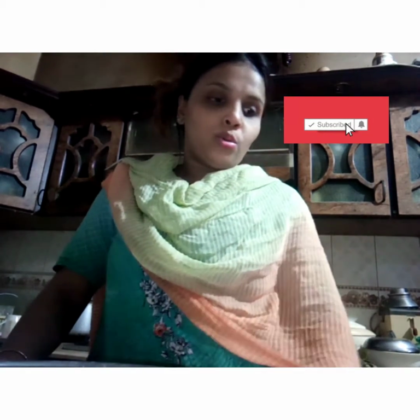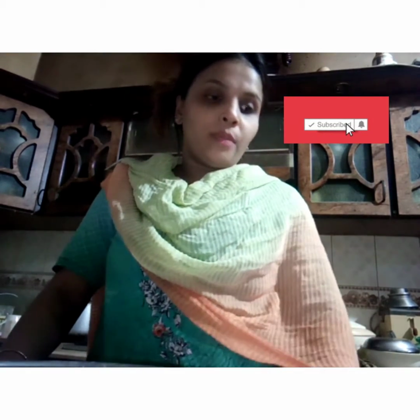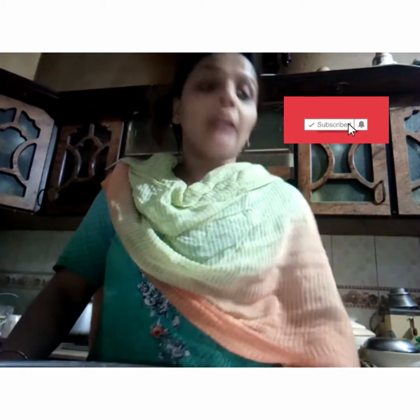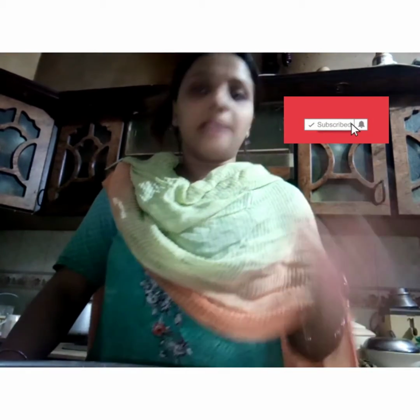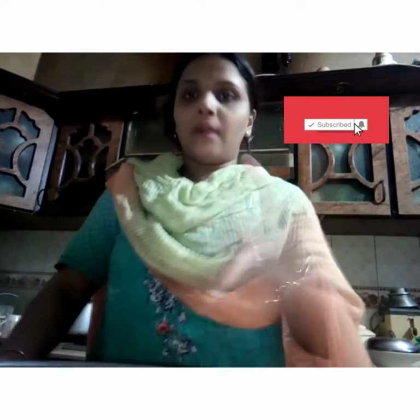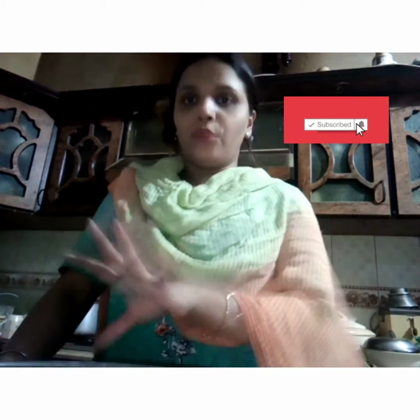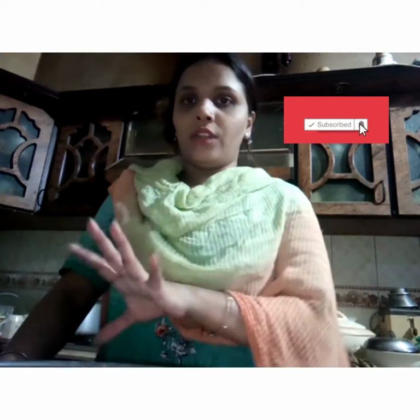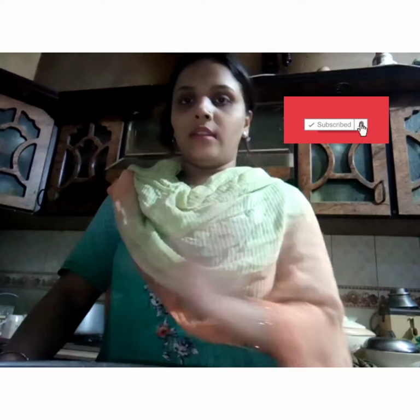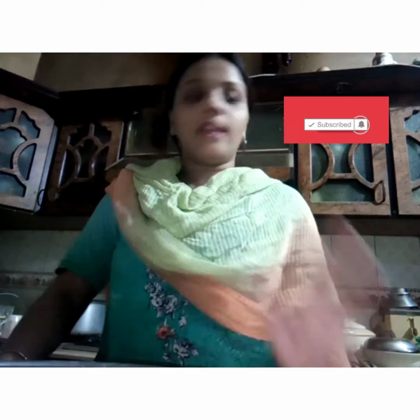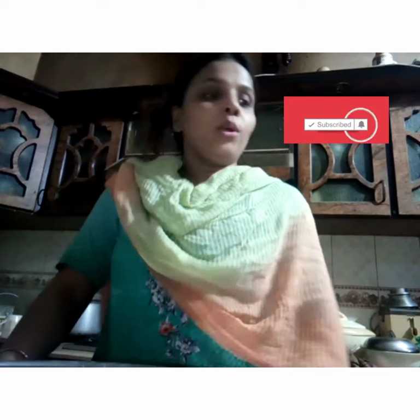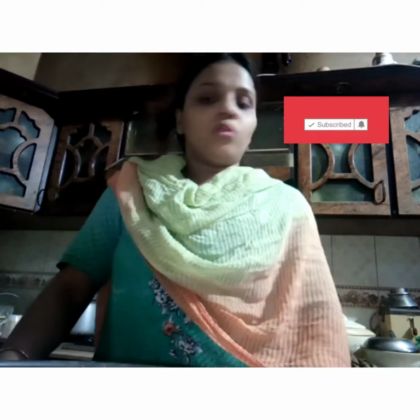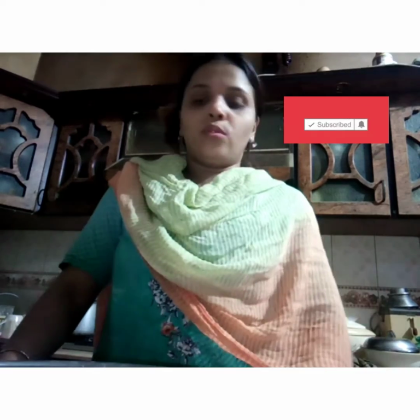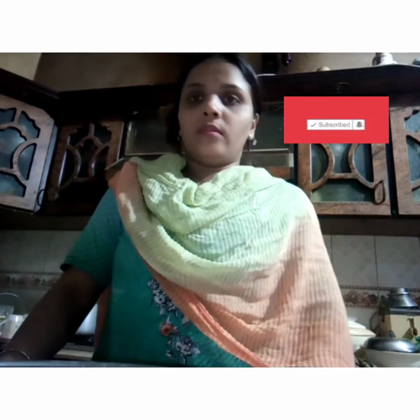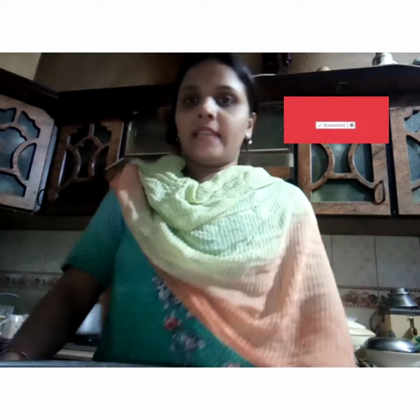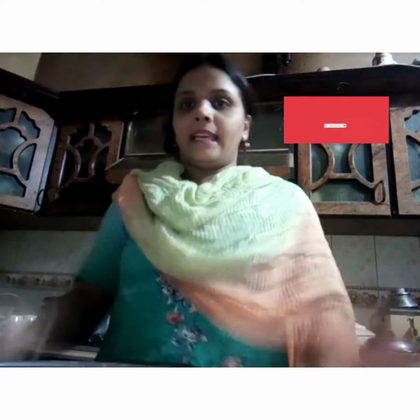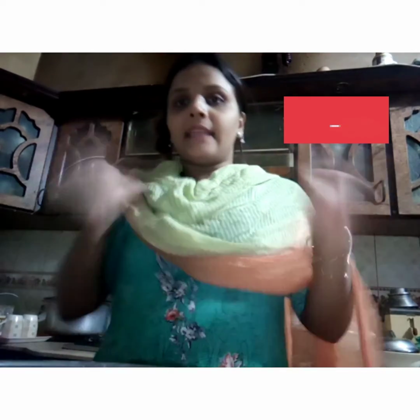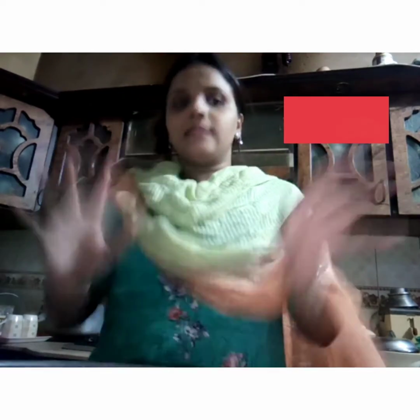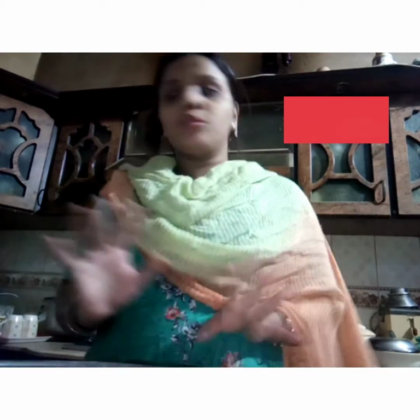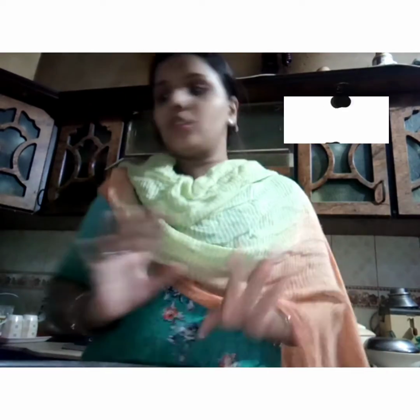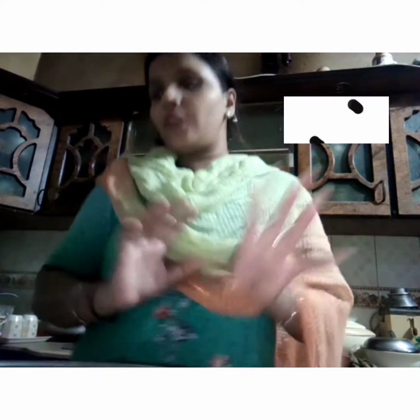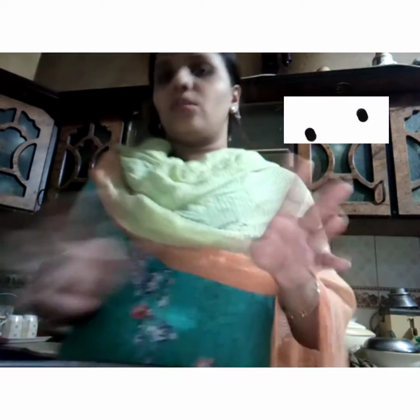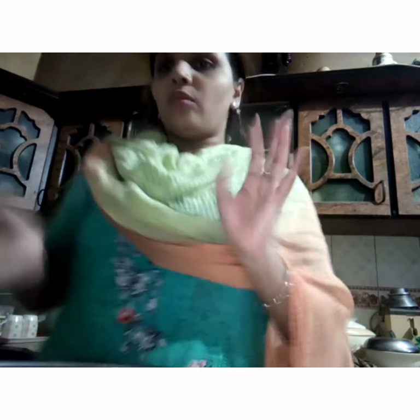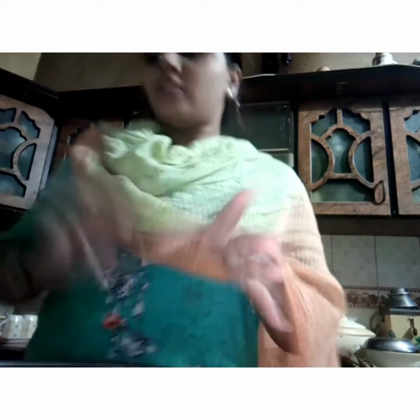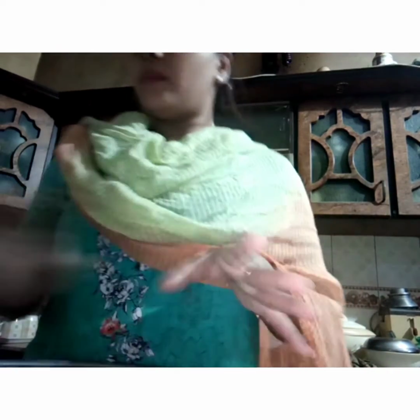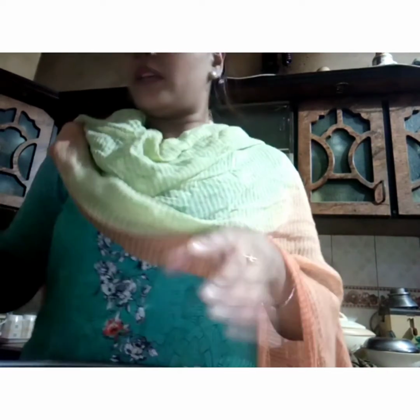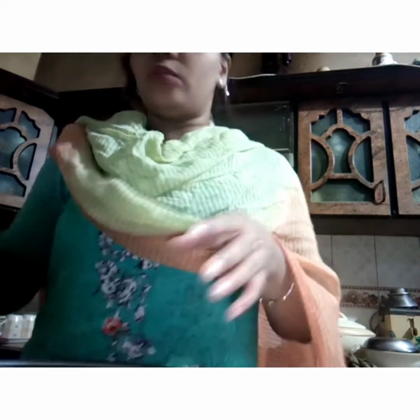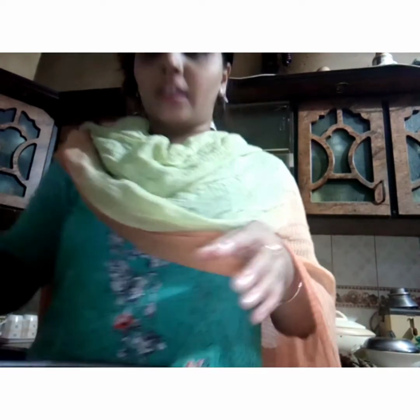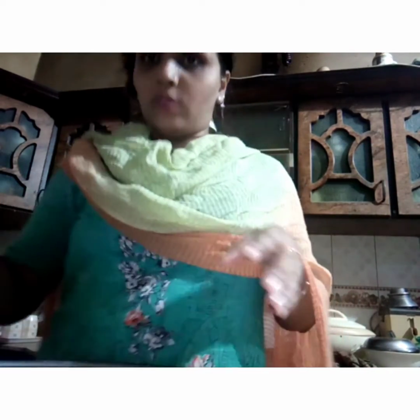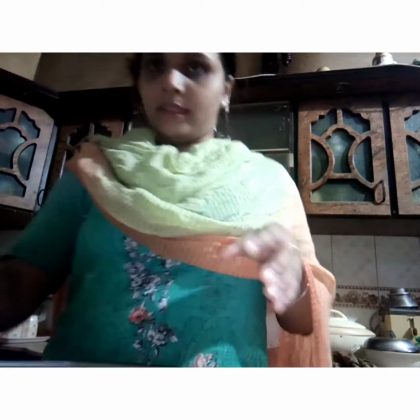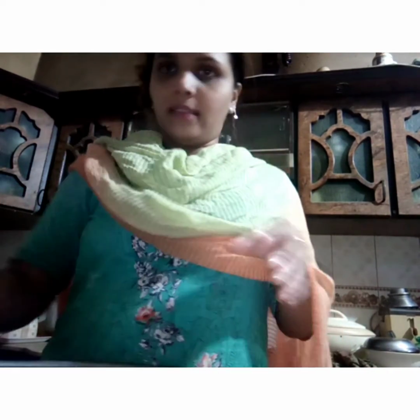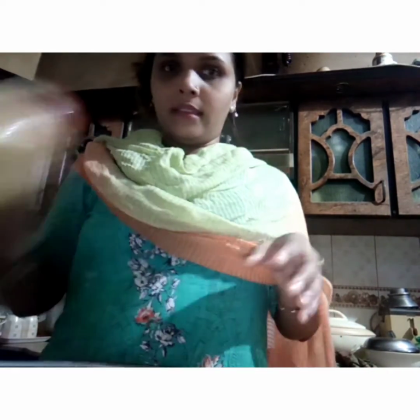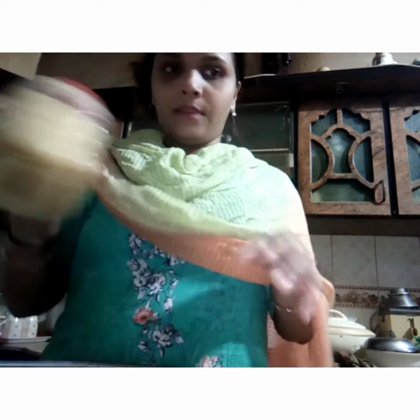Bihari Kebab Boti. I am going to make a paste for the marinade.